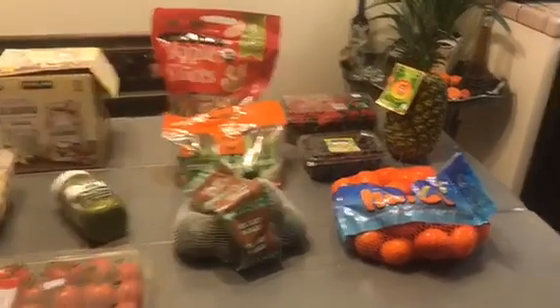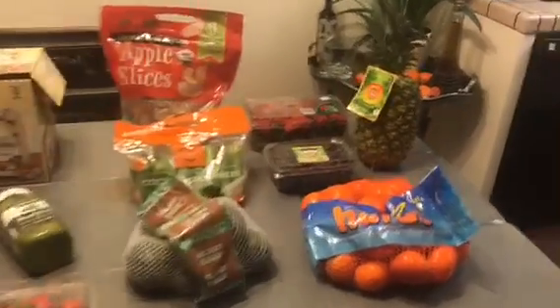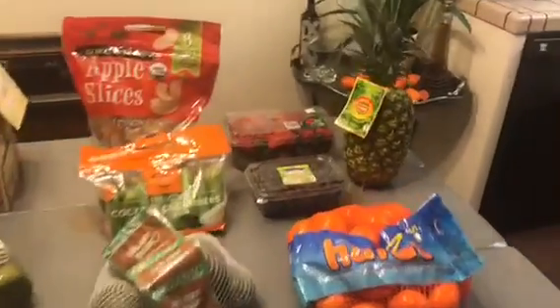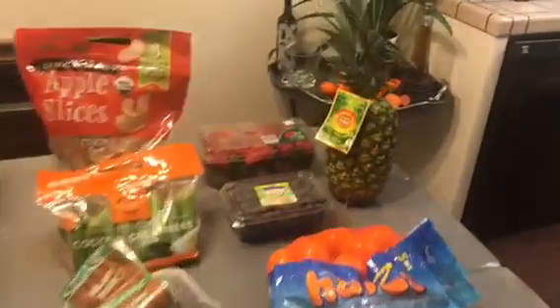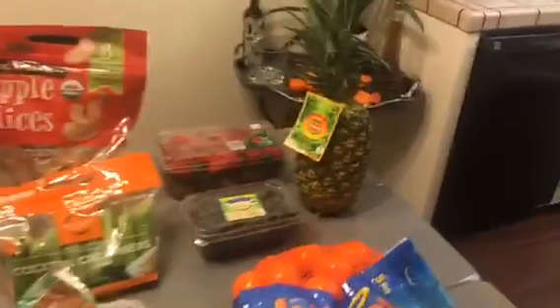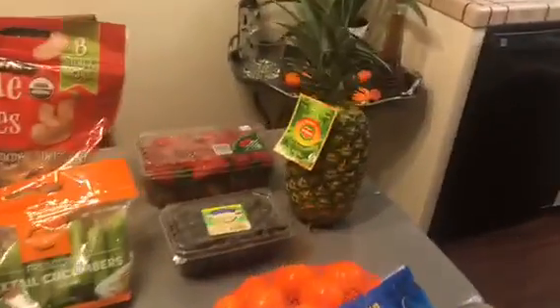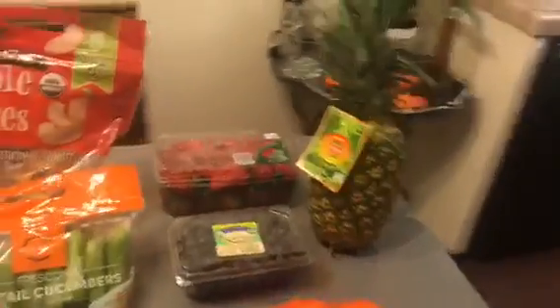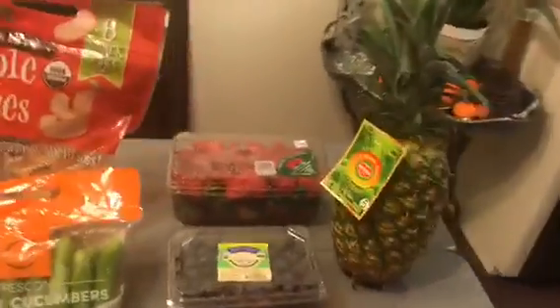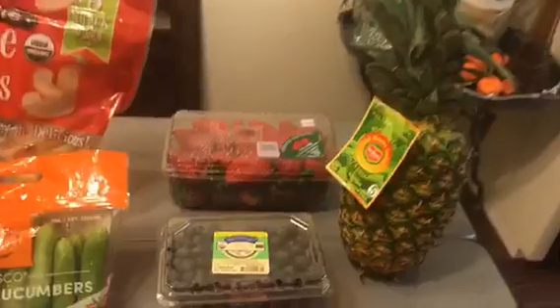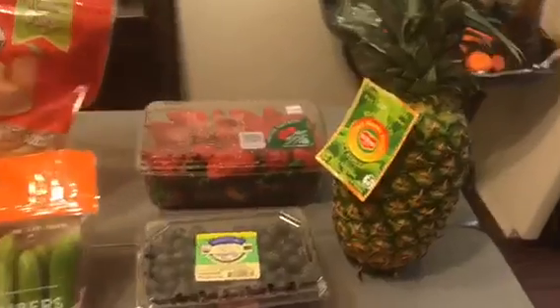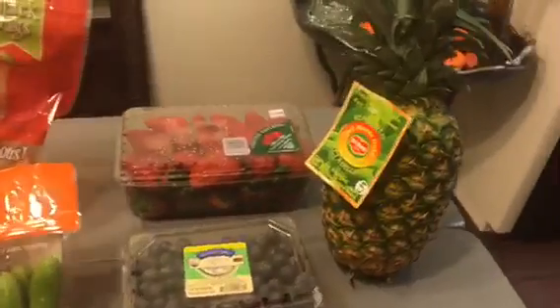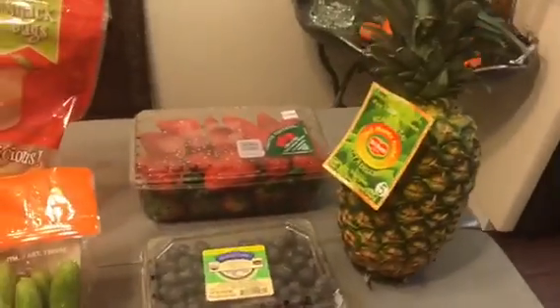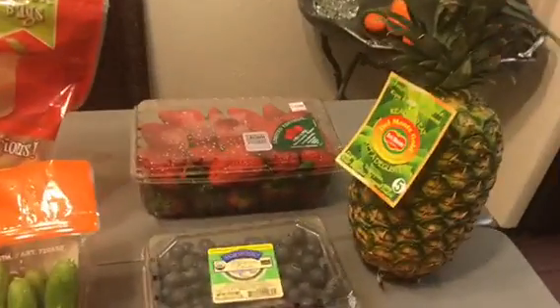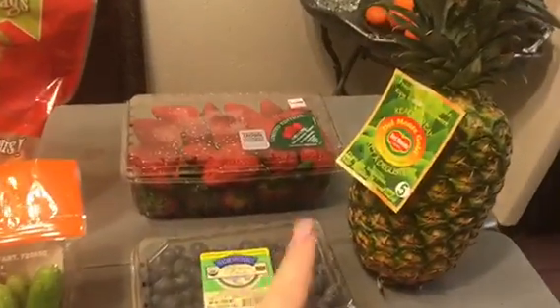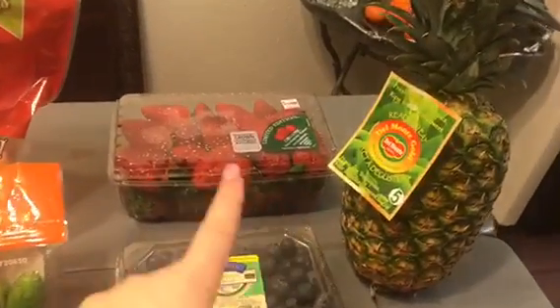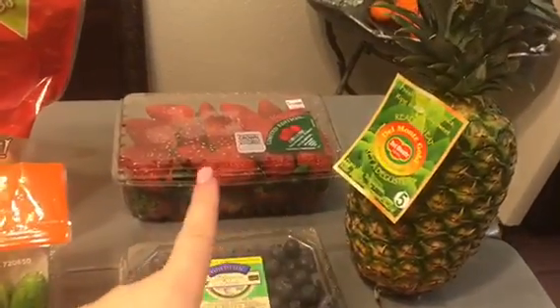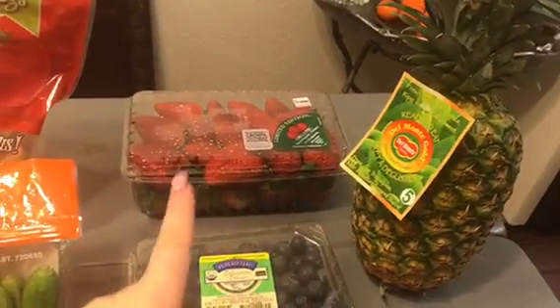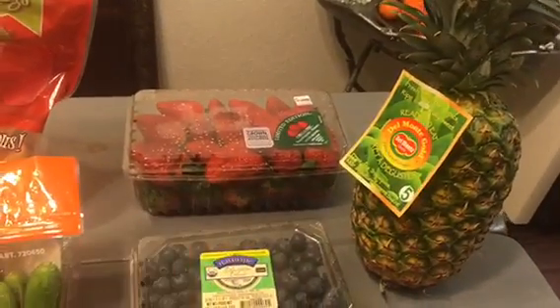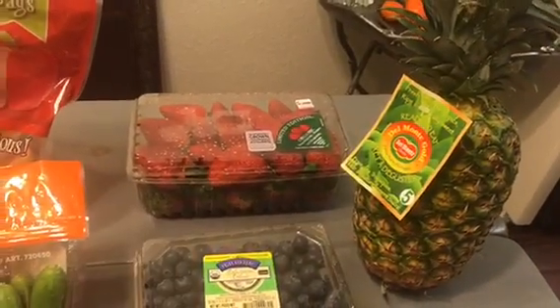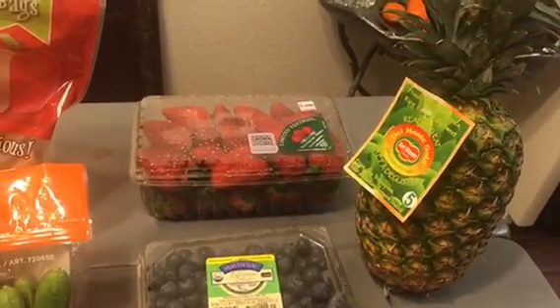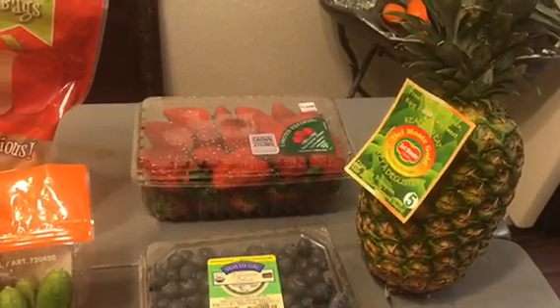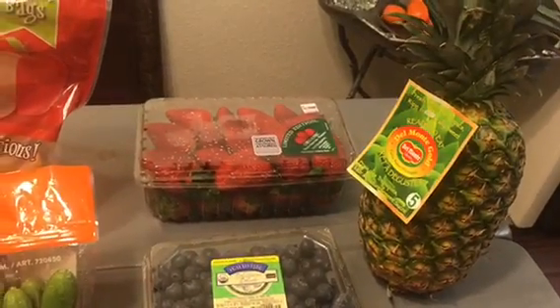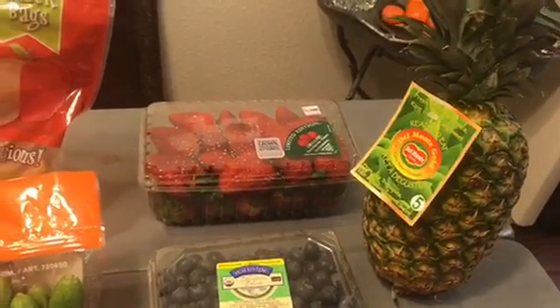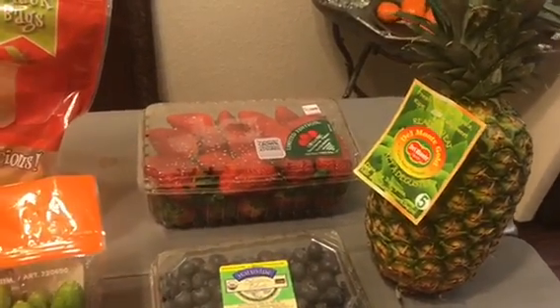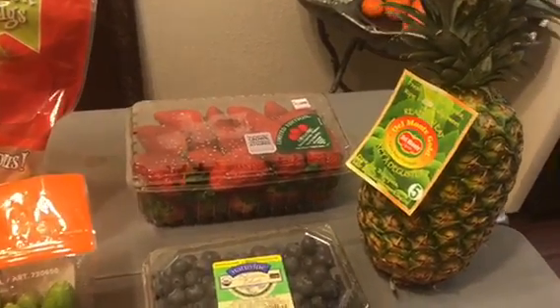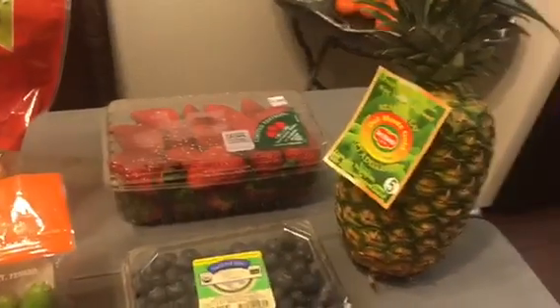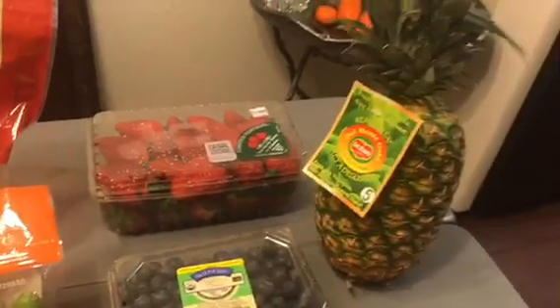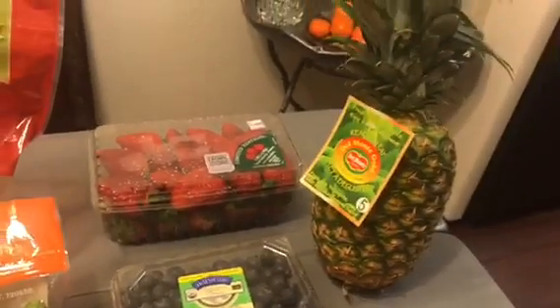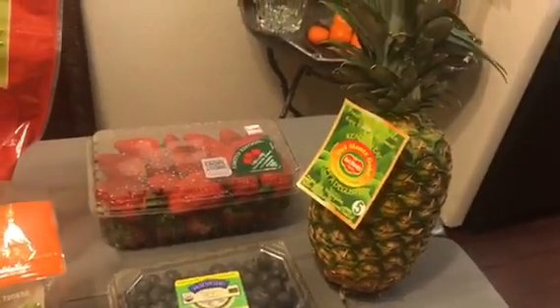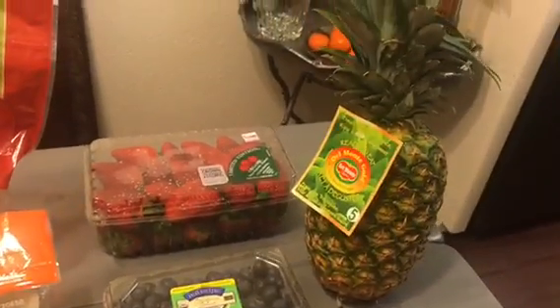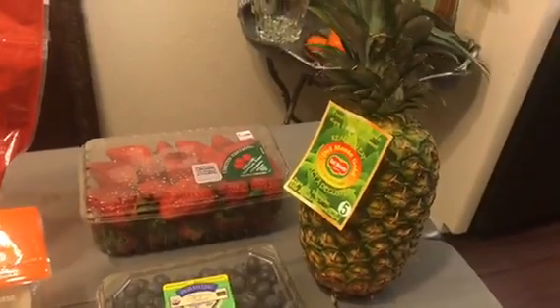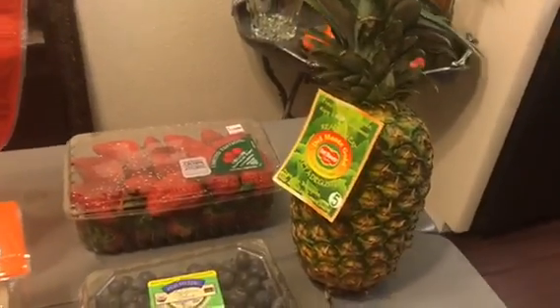So at Costco I got lots of good fresh fruit. You can see everything has like rain on it because it is literally pouring.